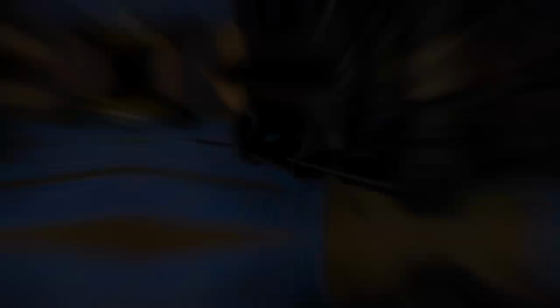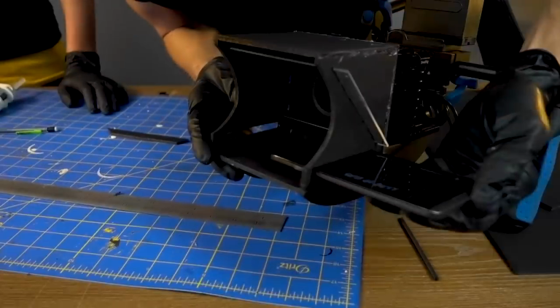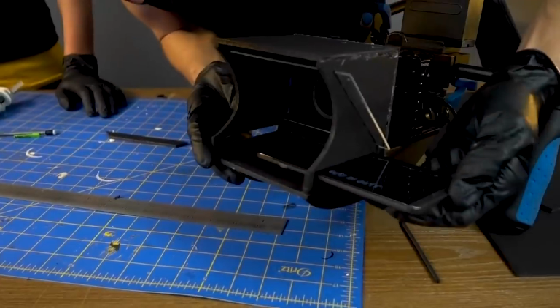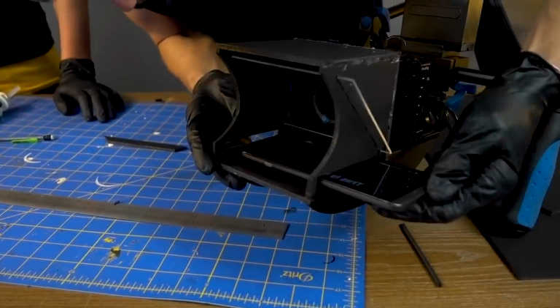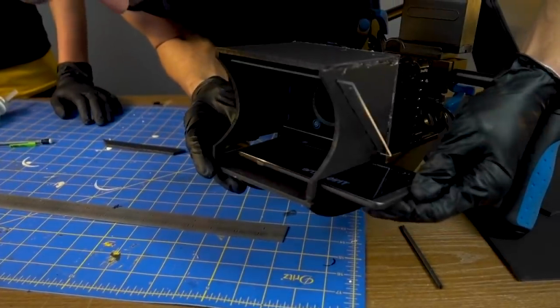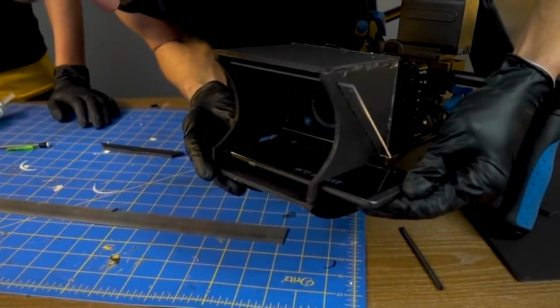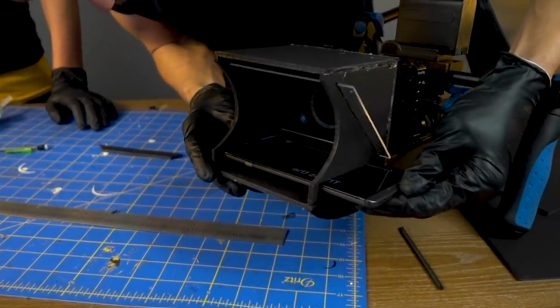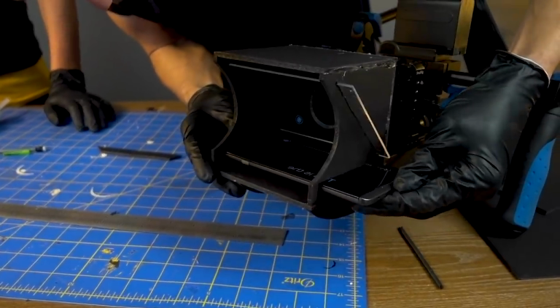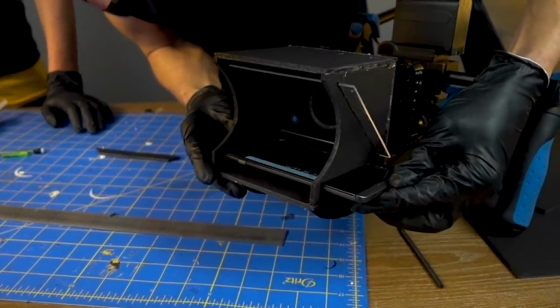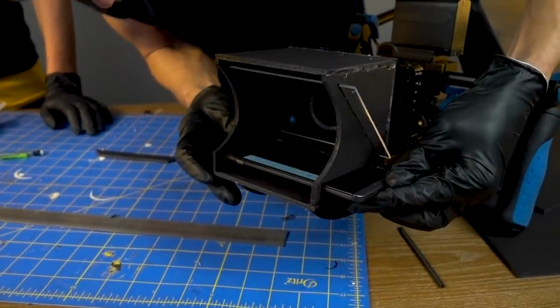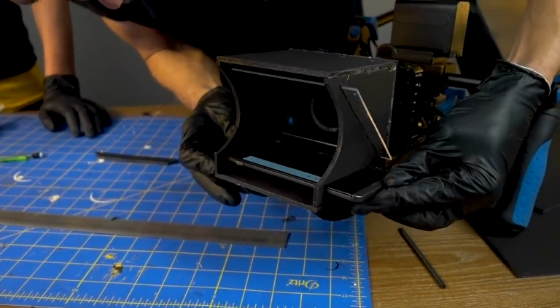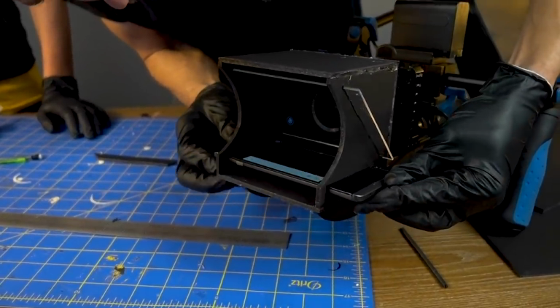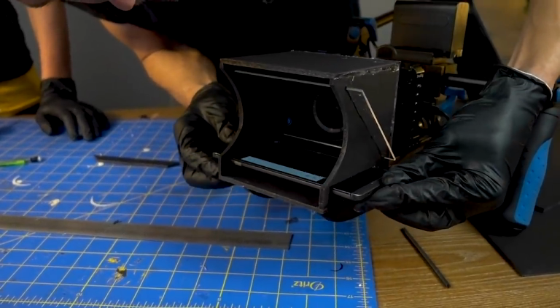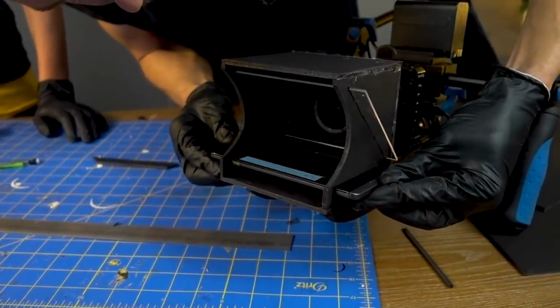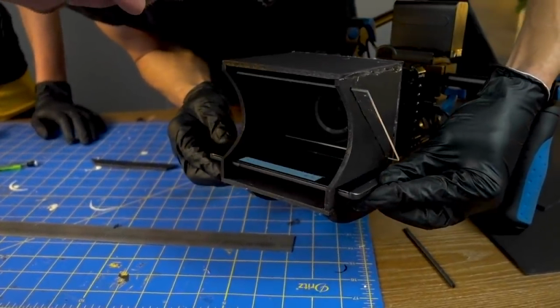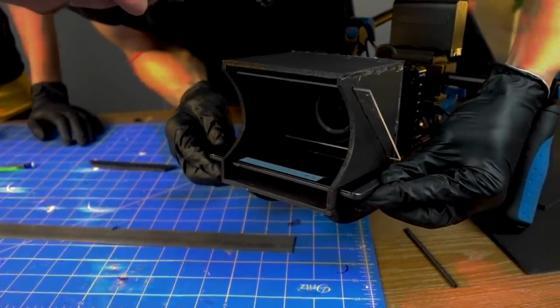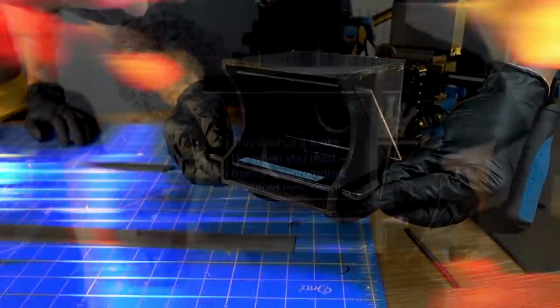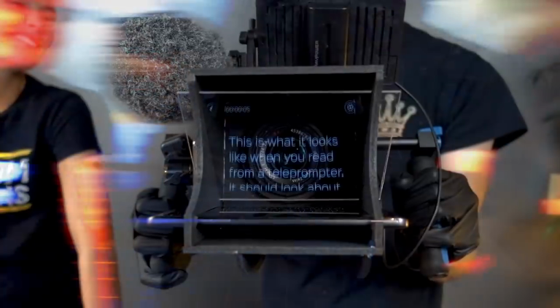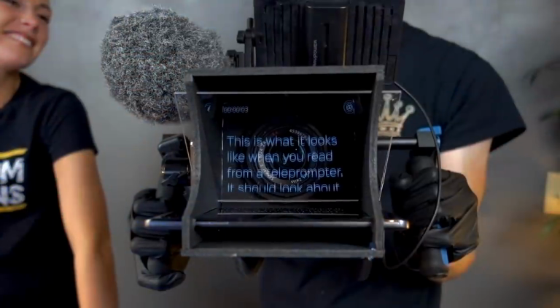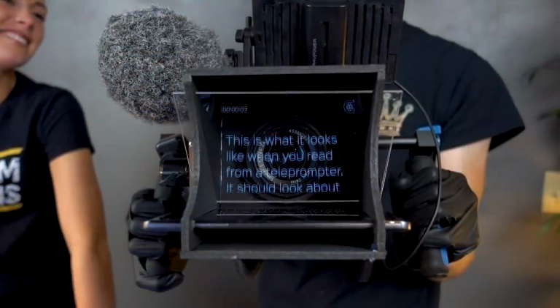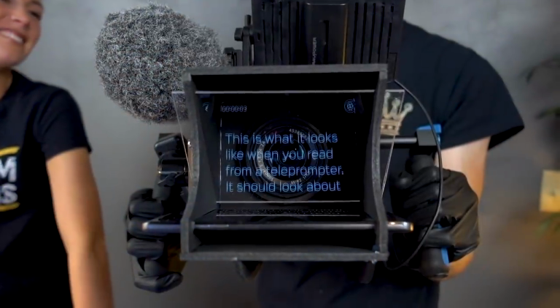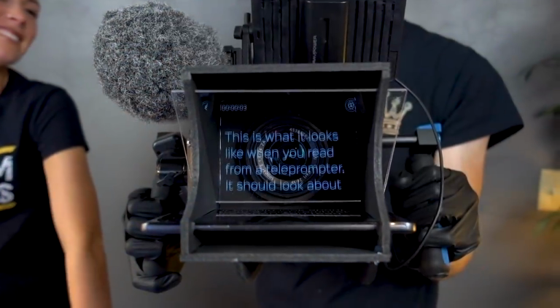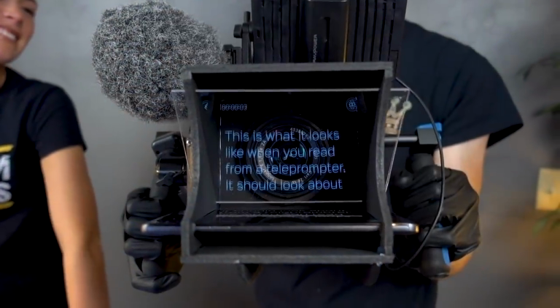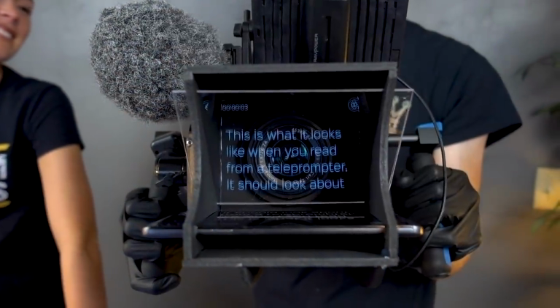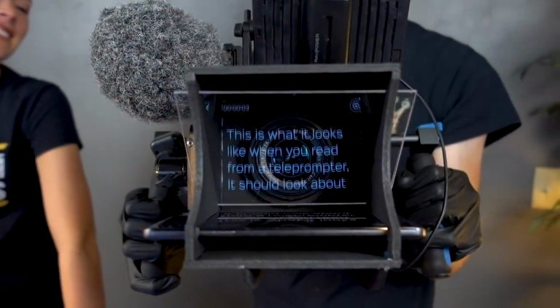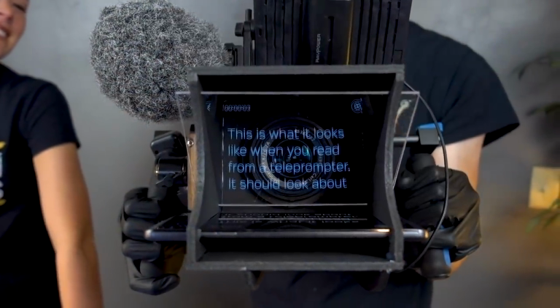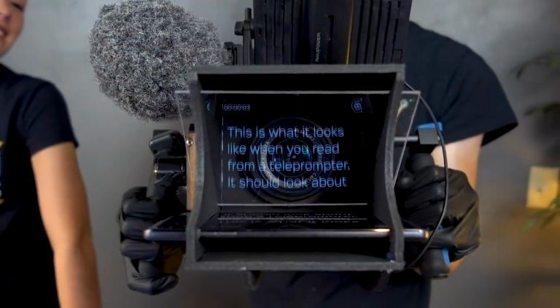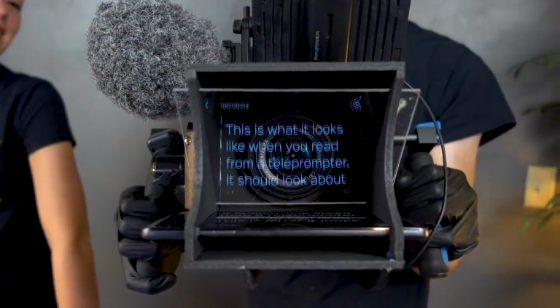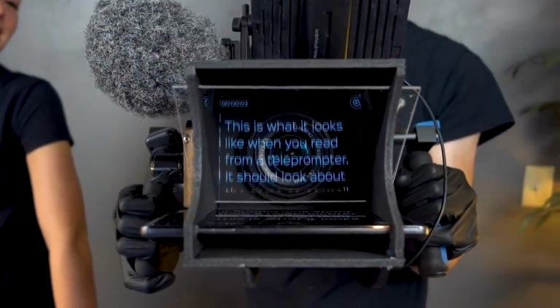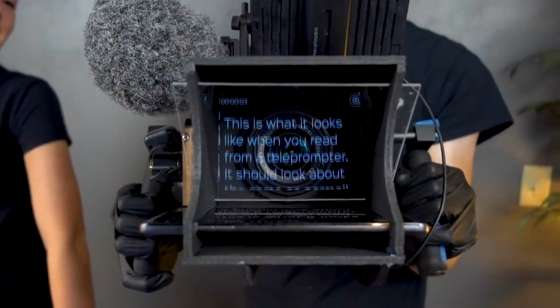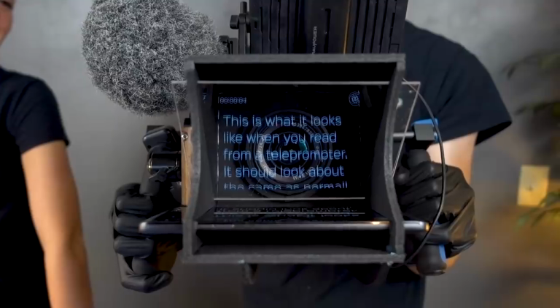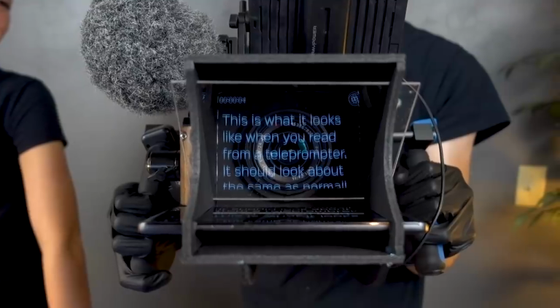Today we're going to show you how to build a DIY teleprompter that will let you read out a script while you're looking right at the camera.